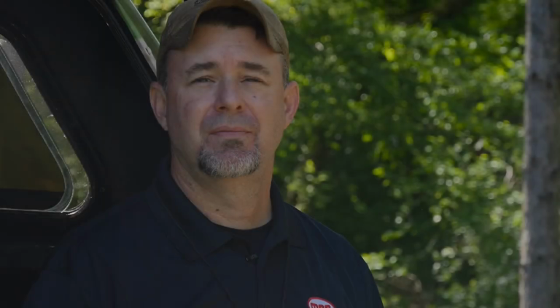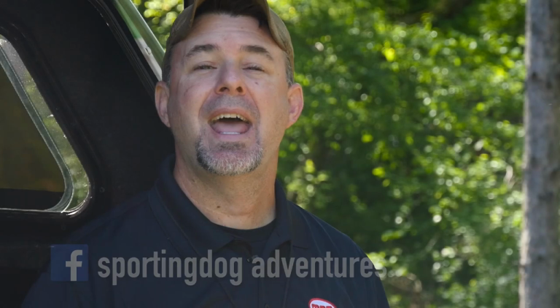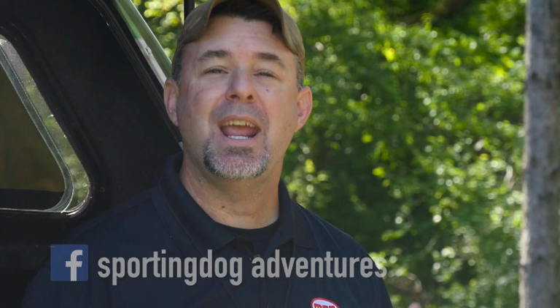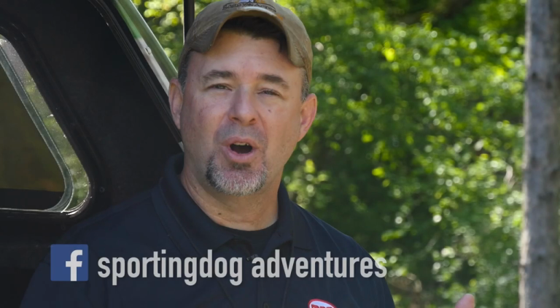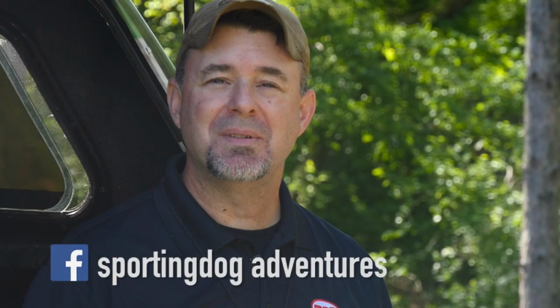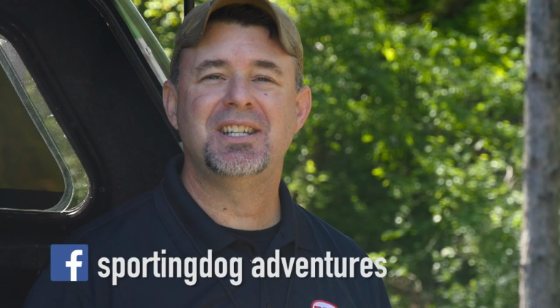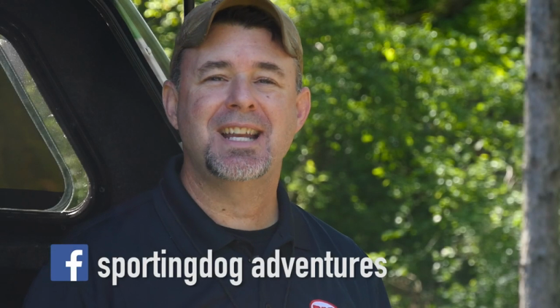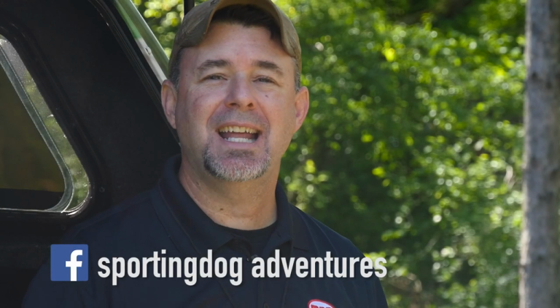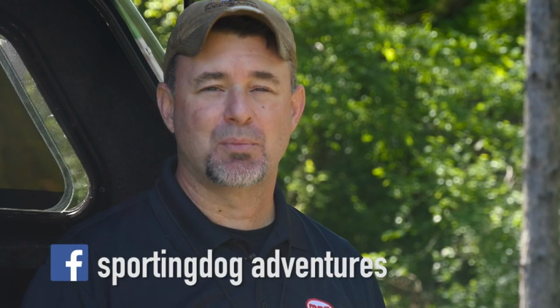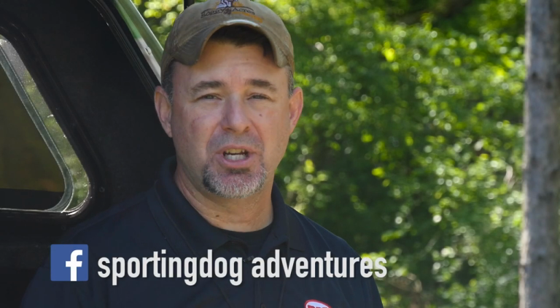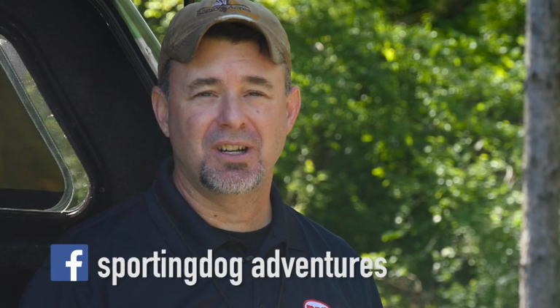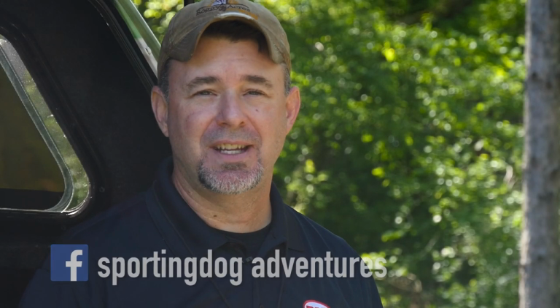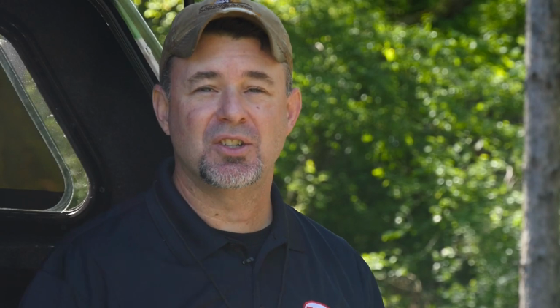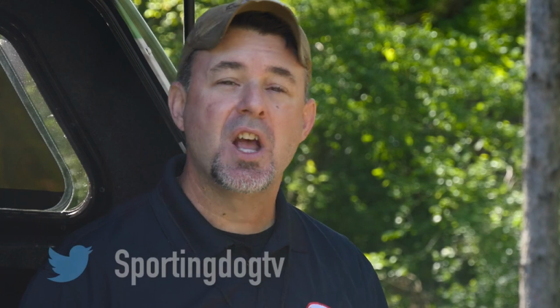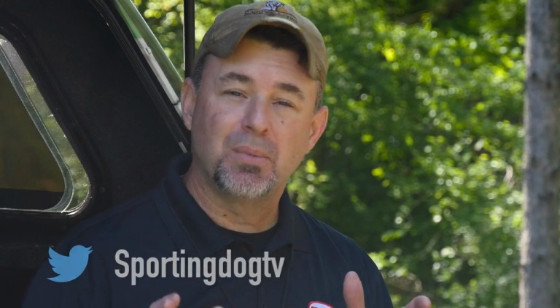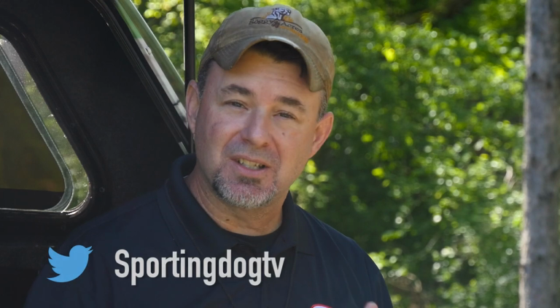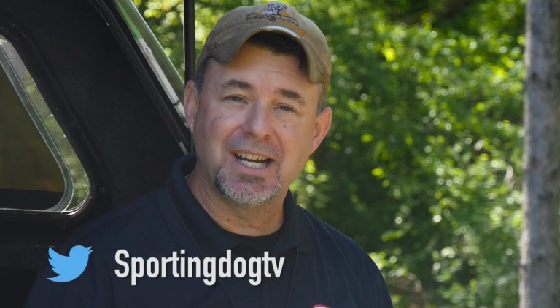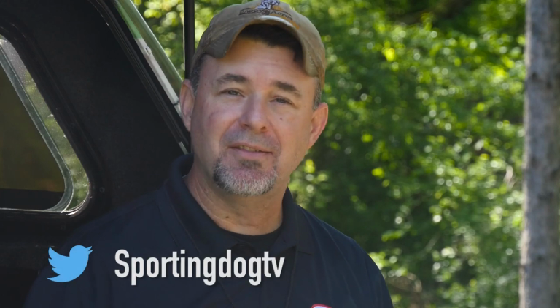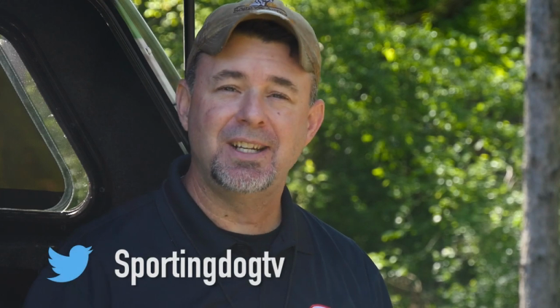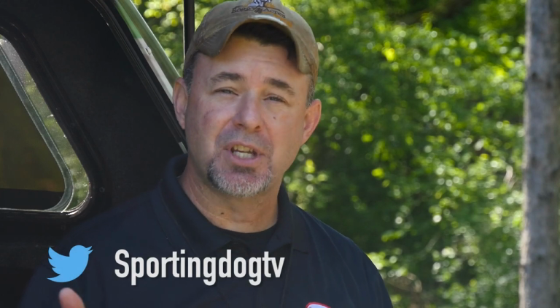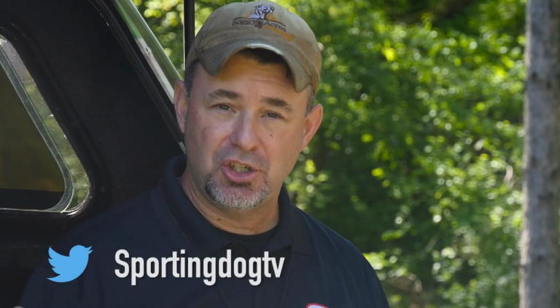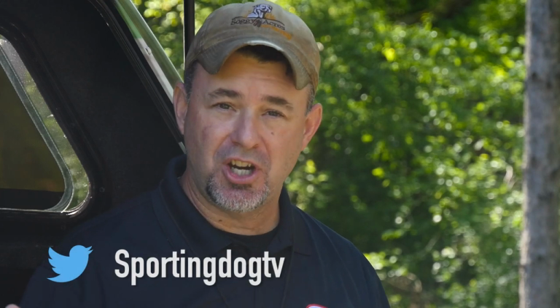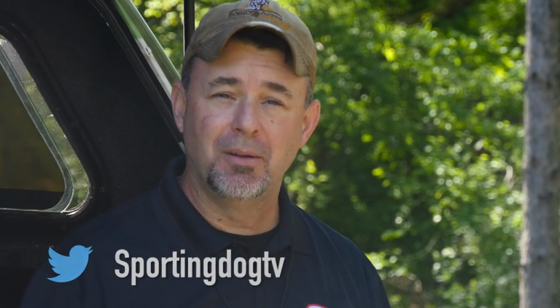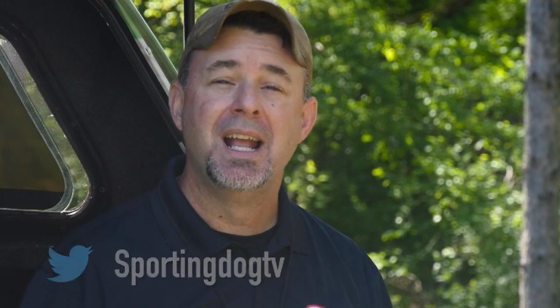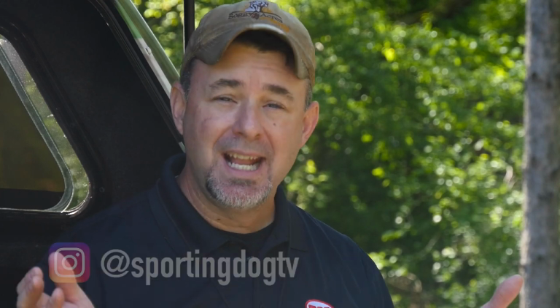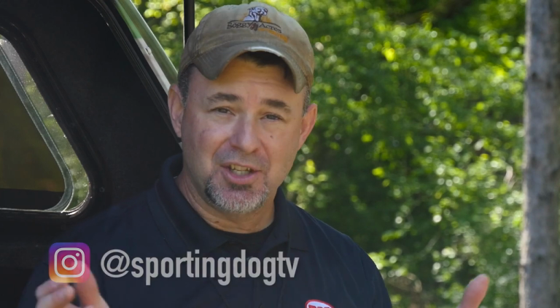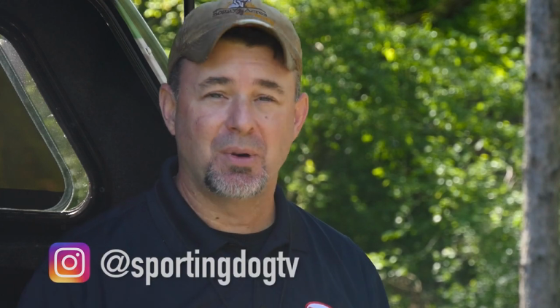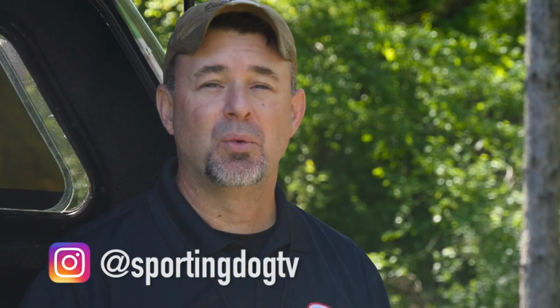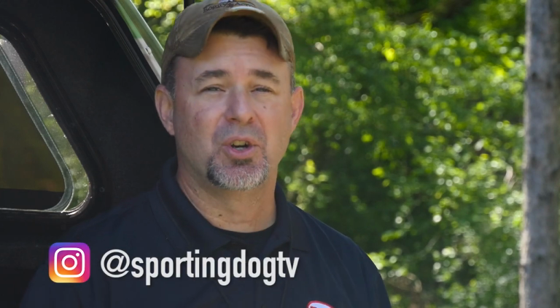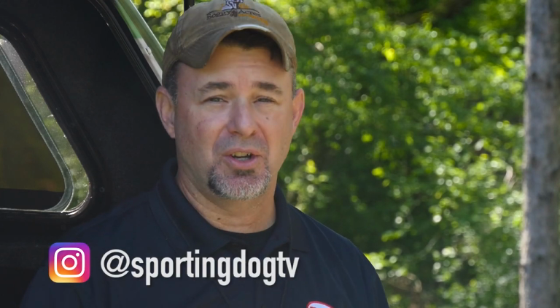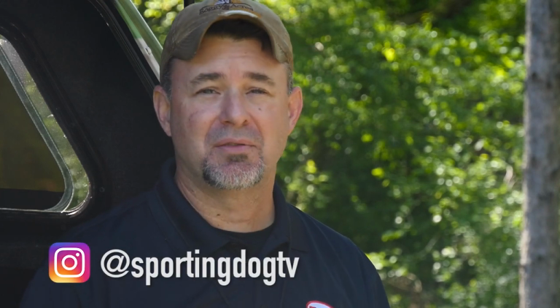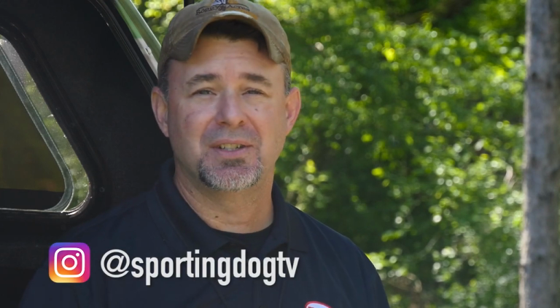Welcome to Season 9 of Sporting Dog Adventures. Please like our videos, share them, and spread the word to all your friends.